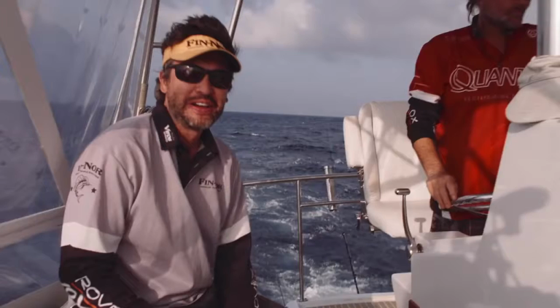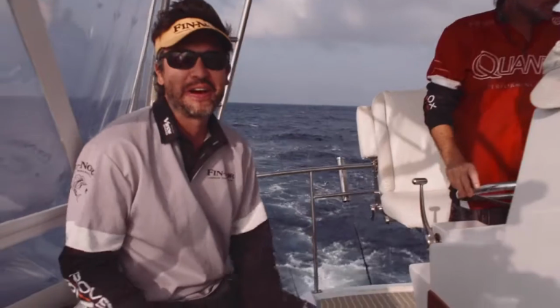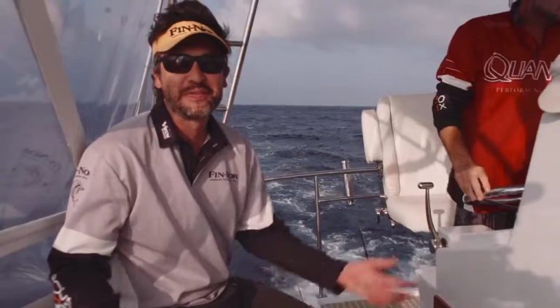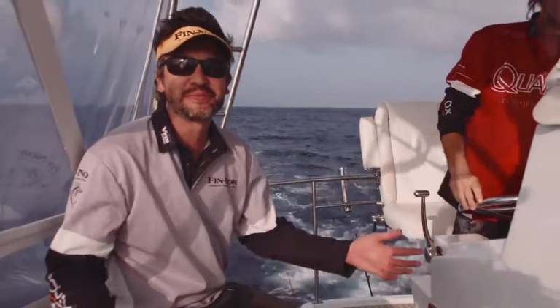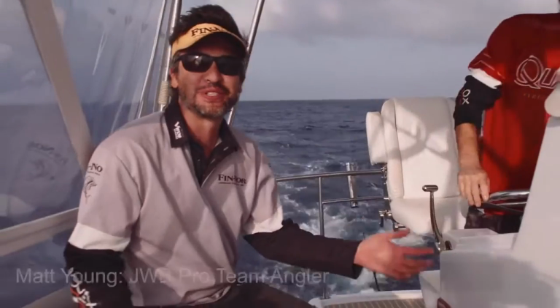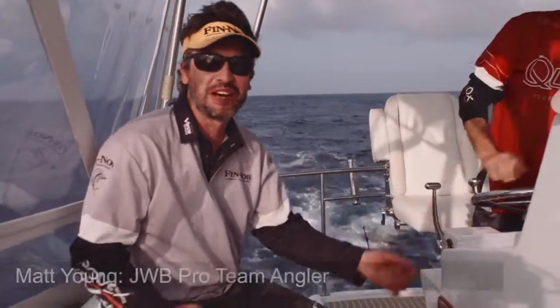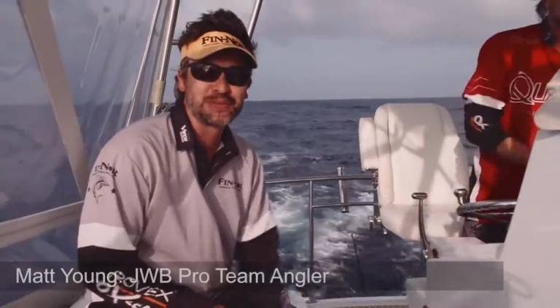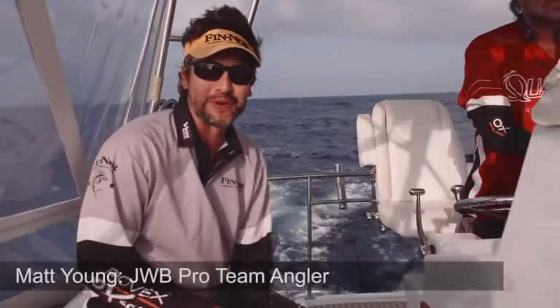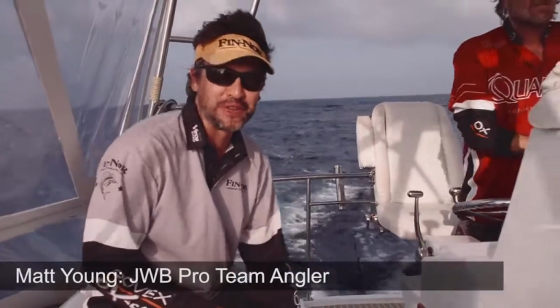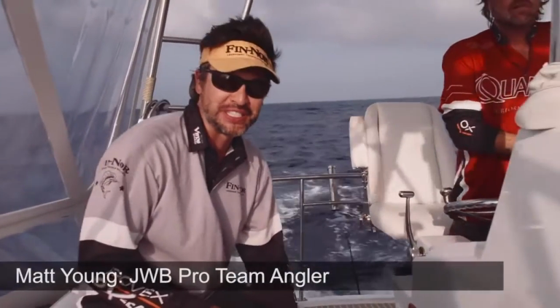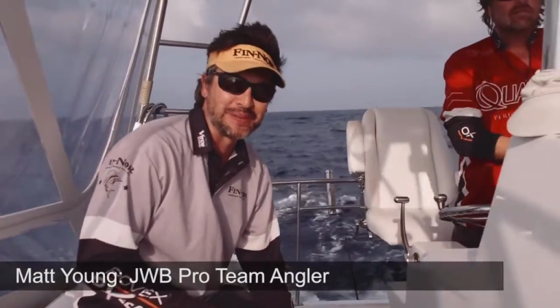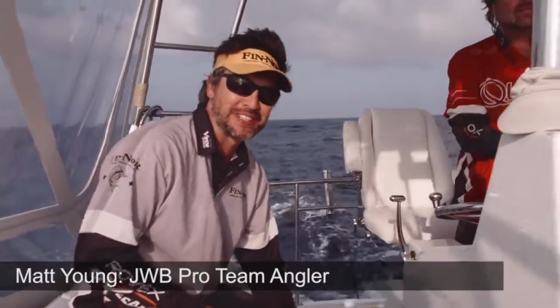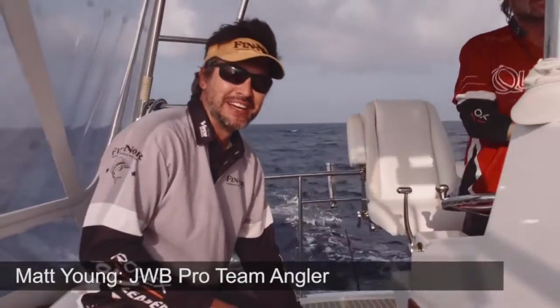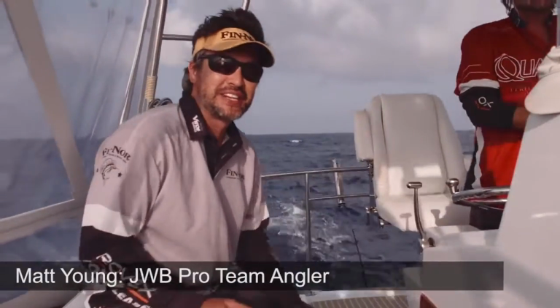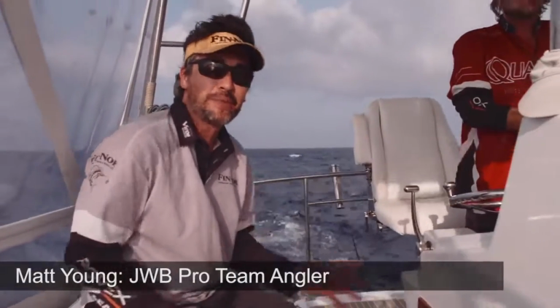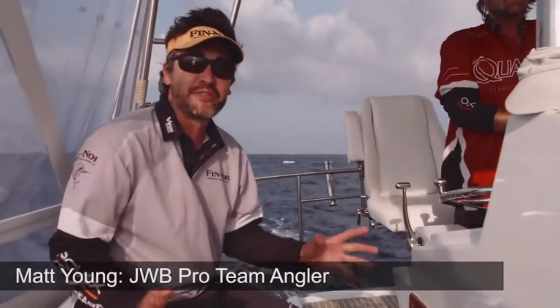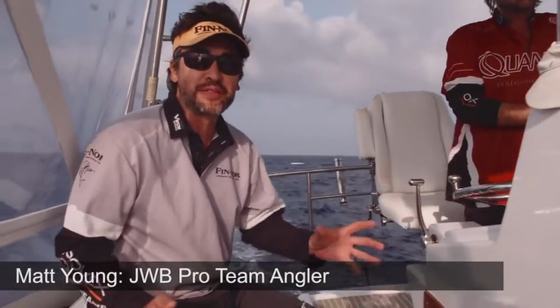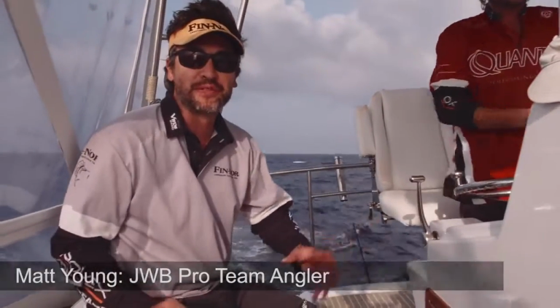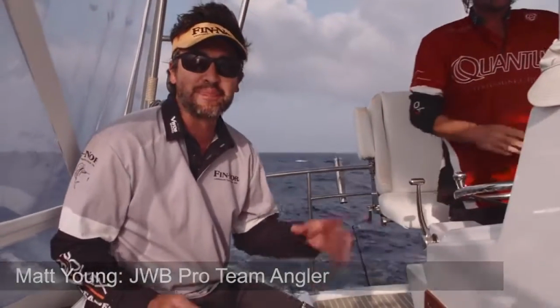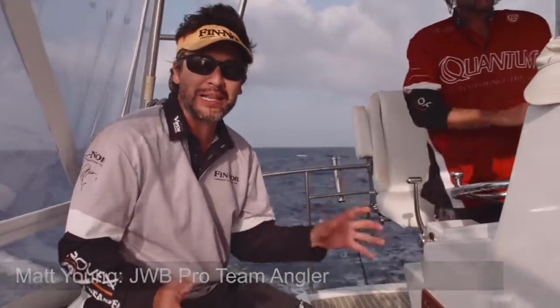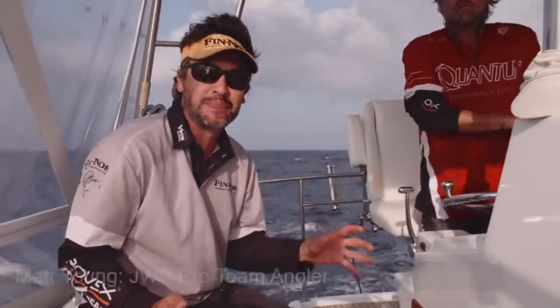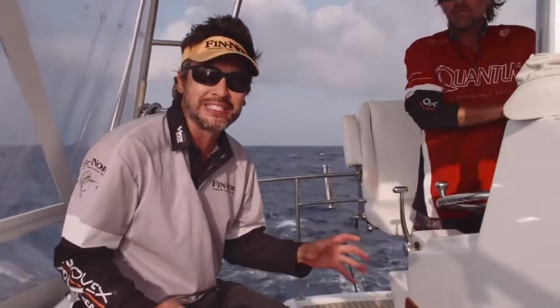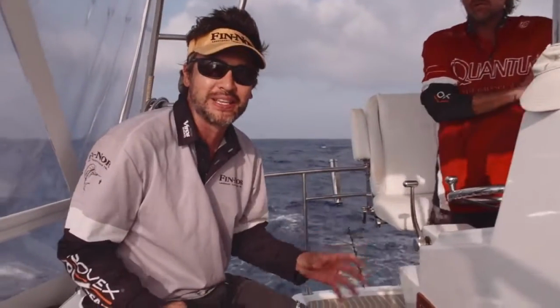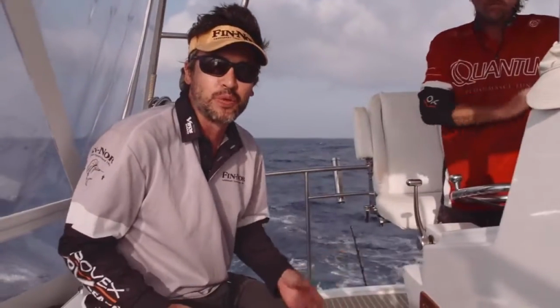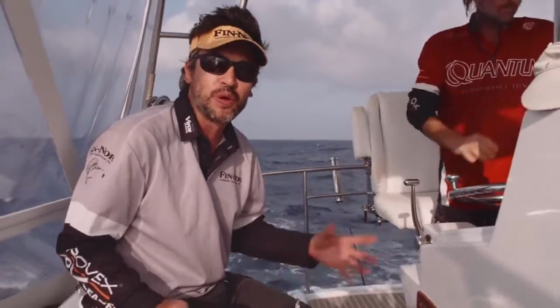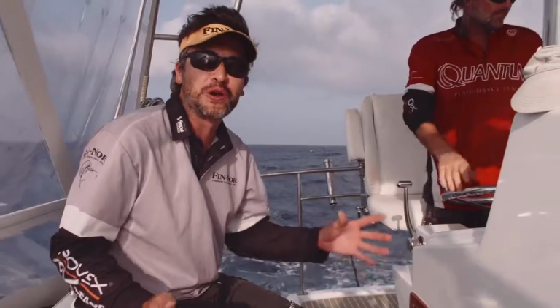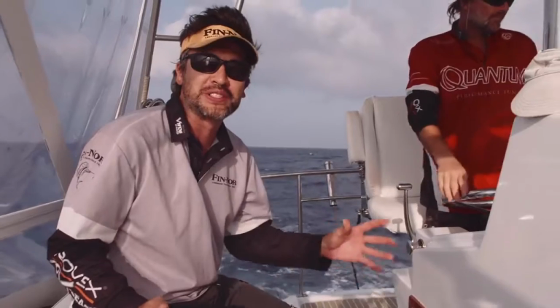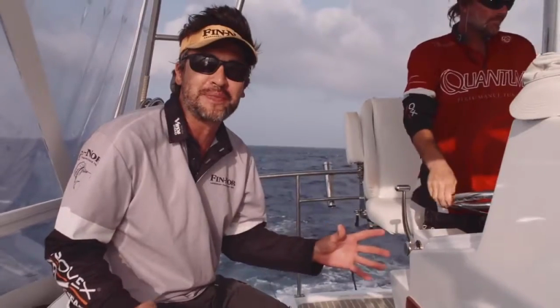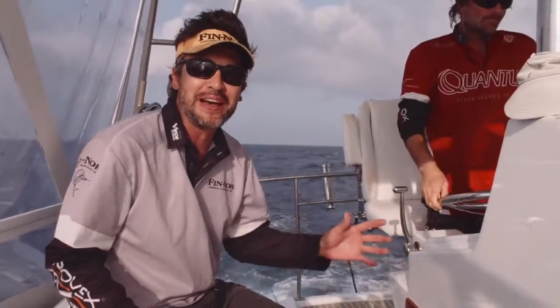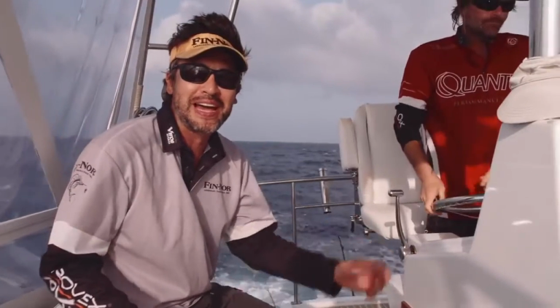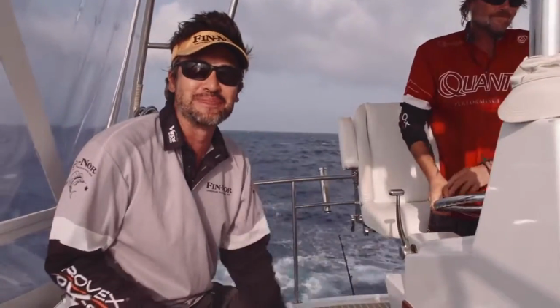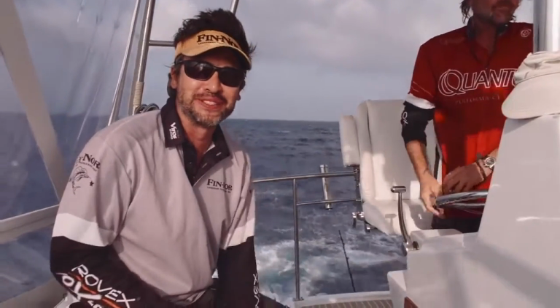Hi and welcome to Jarvis Walker Fishing Tips. Today we're going to run through some marlin basics with well-known skipper Hayden Bell.